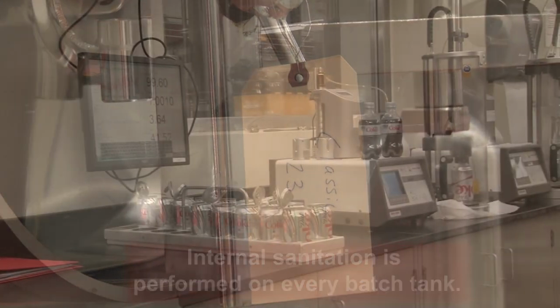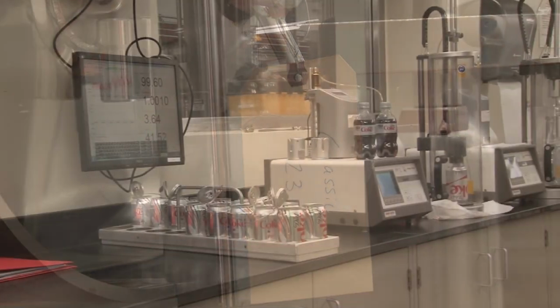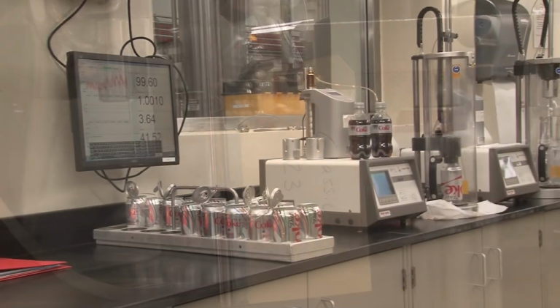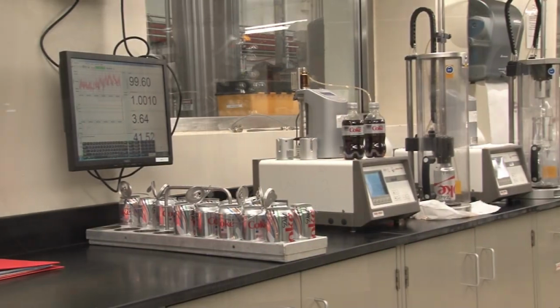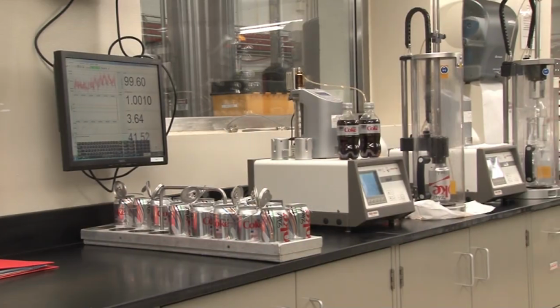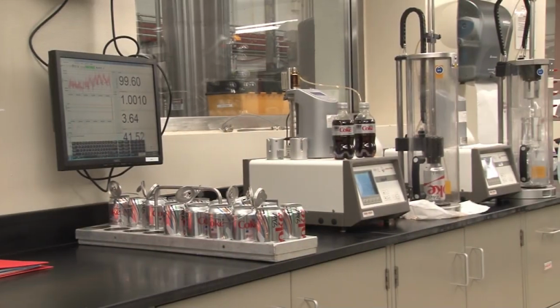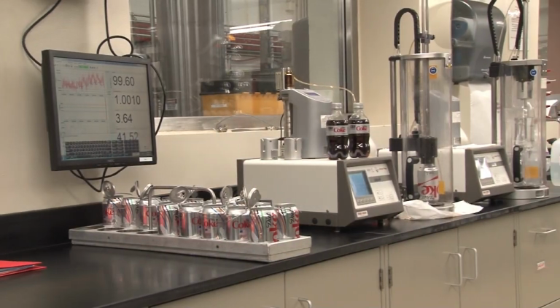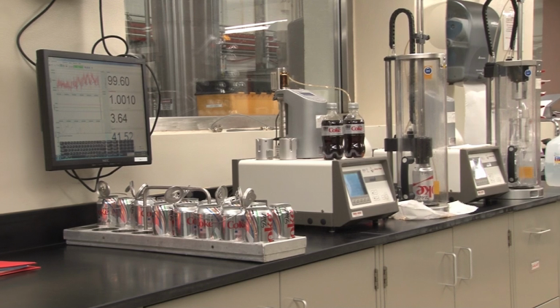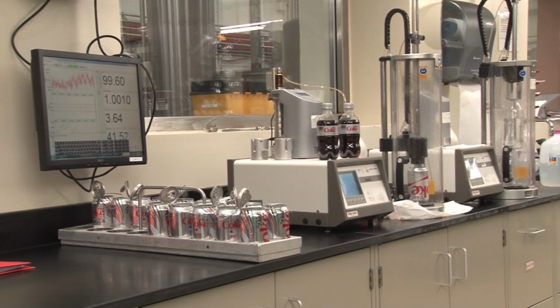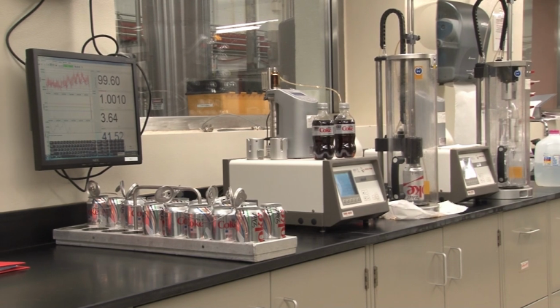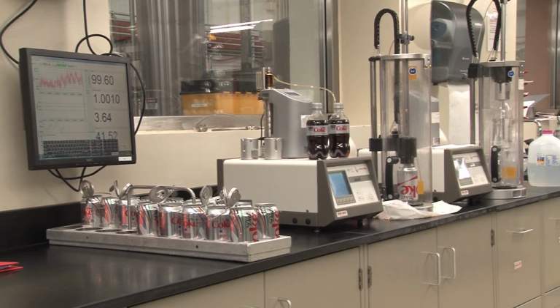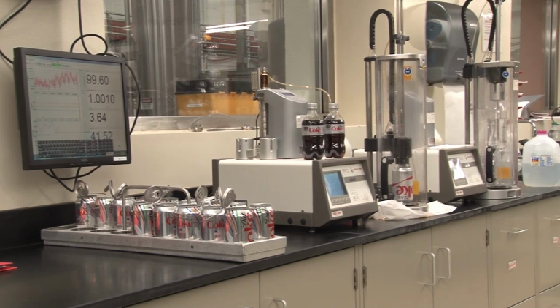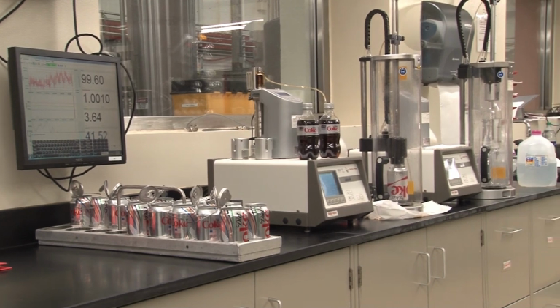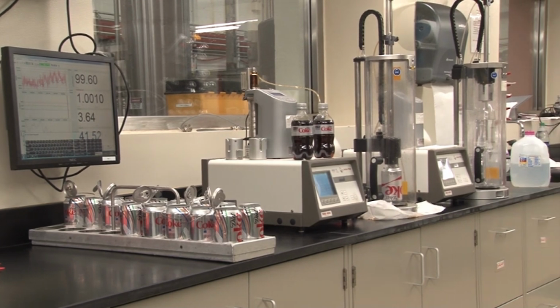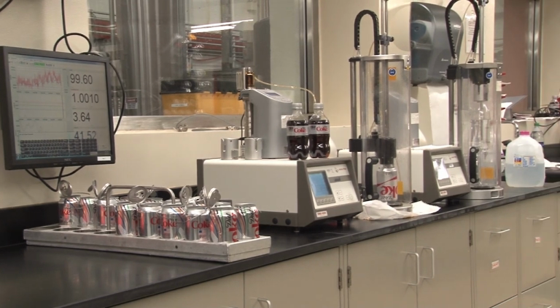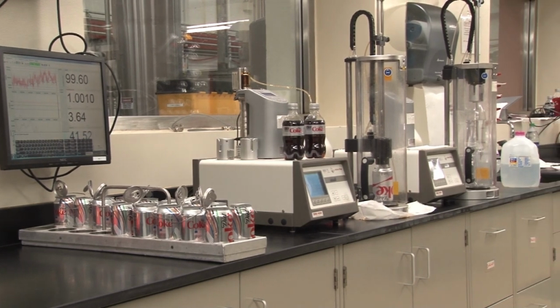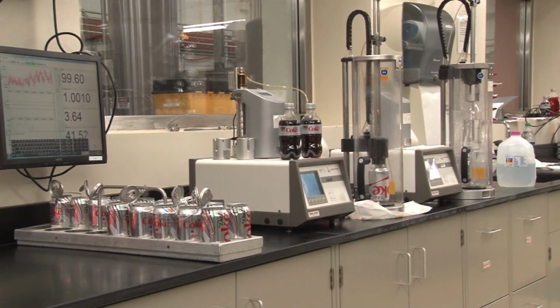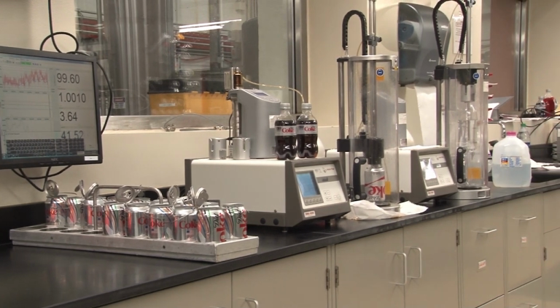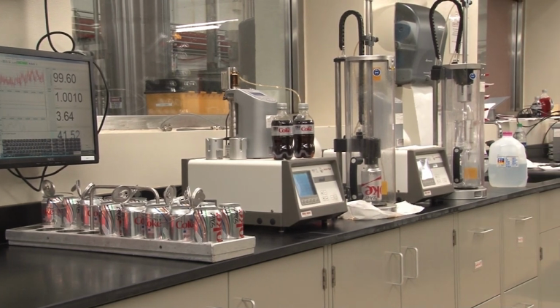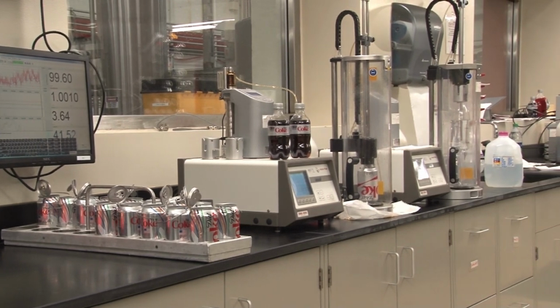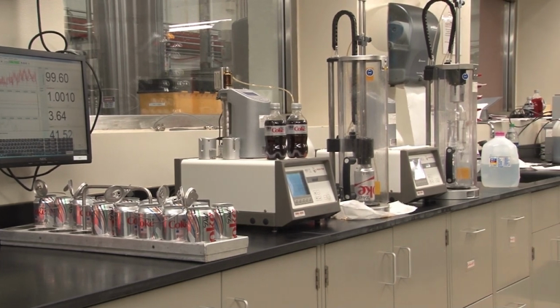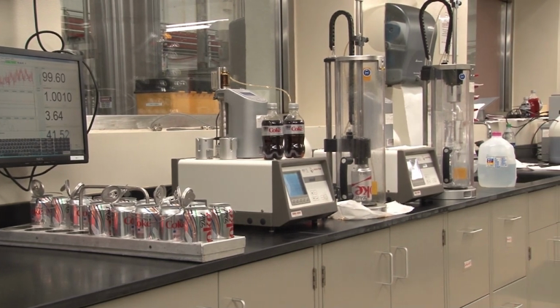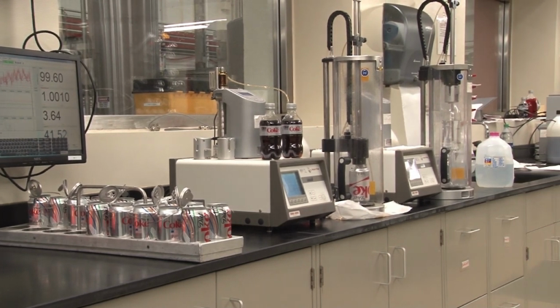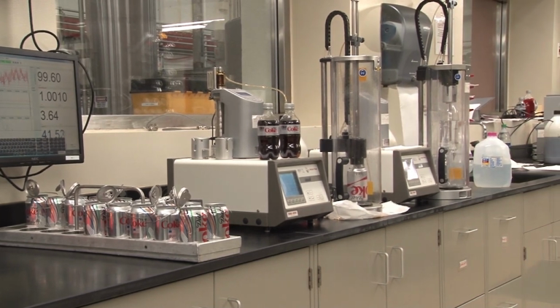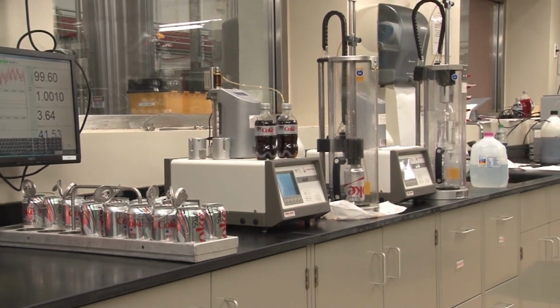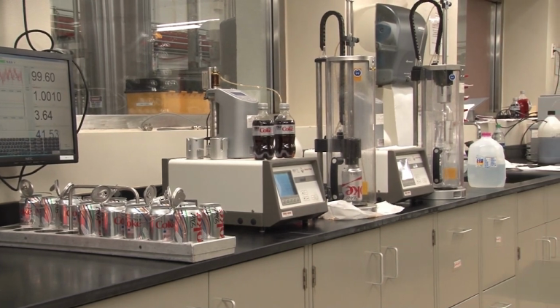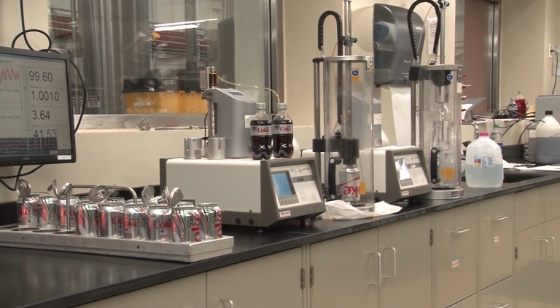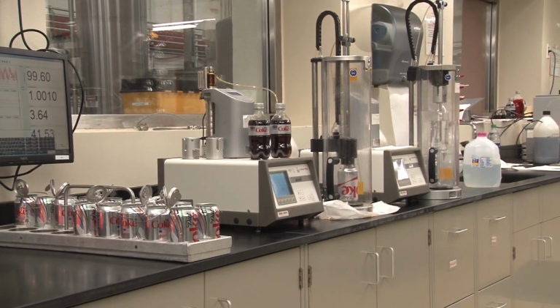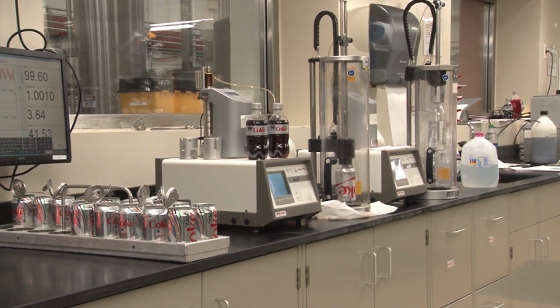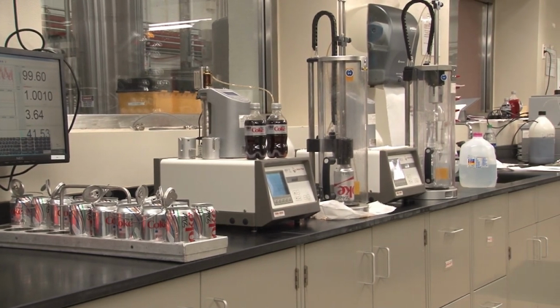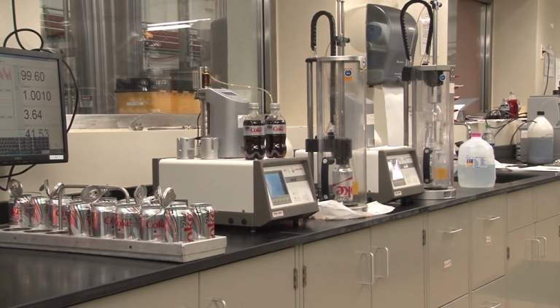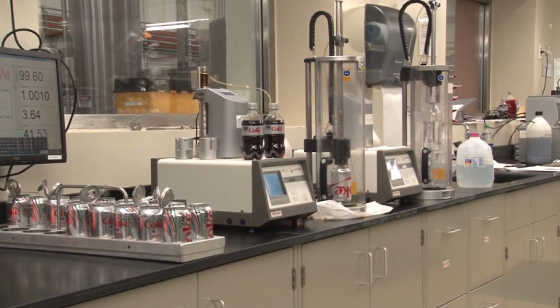Our quality control experts inspect all ingredients, the finished beverage, and packaging at every step of the process.